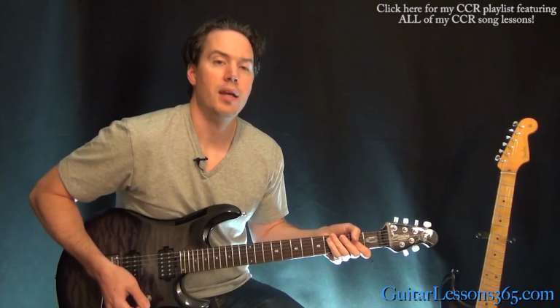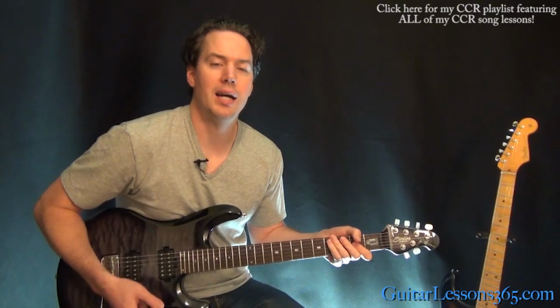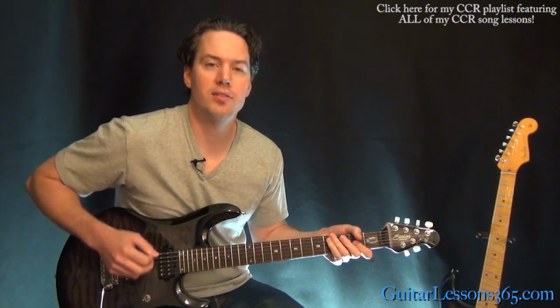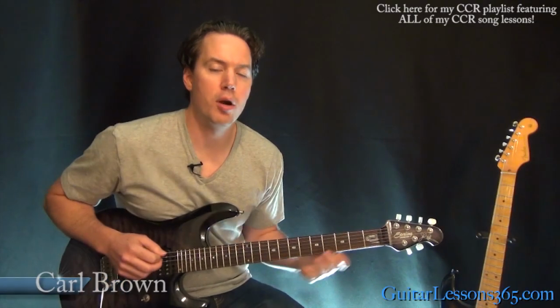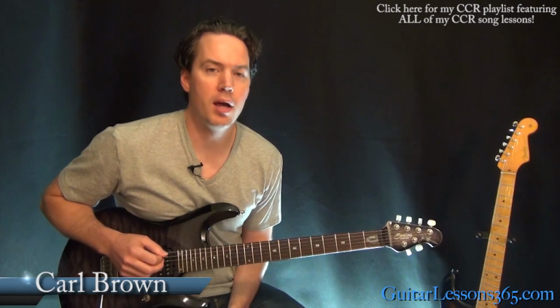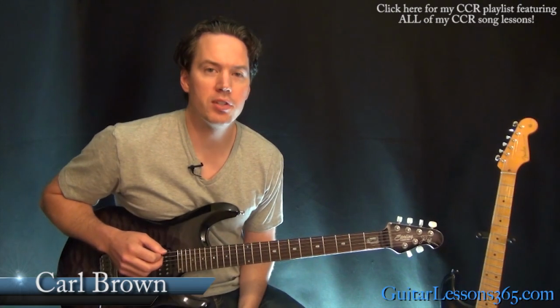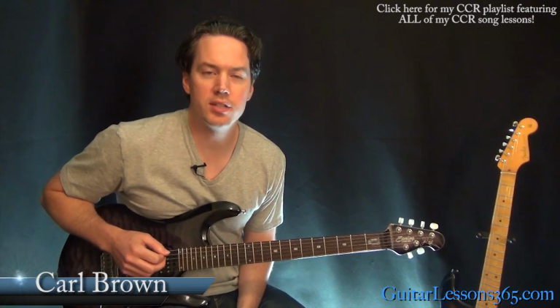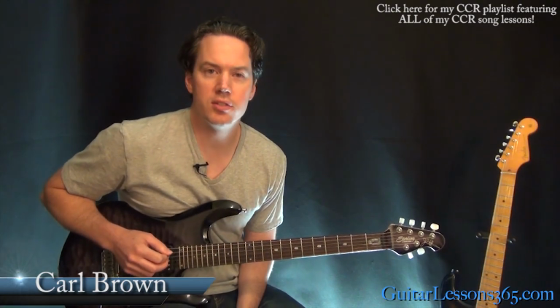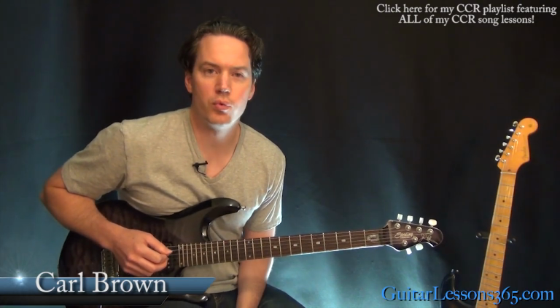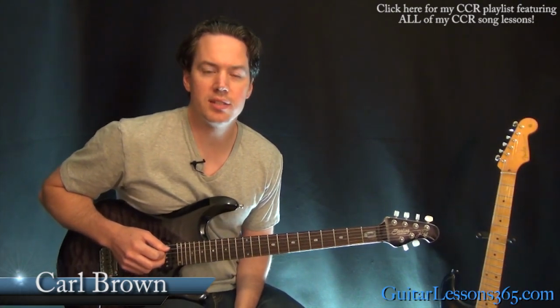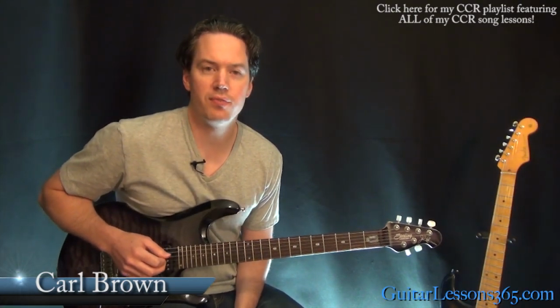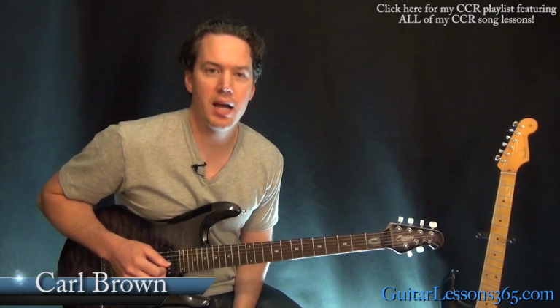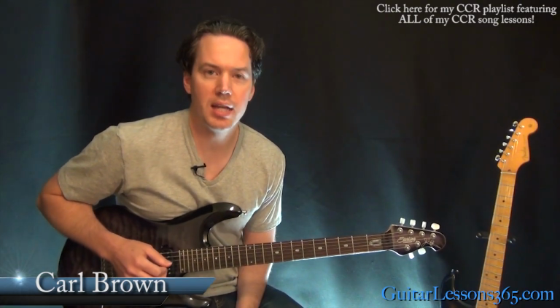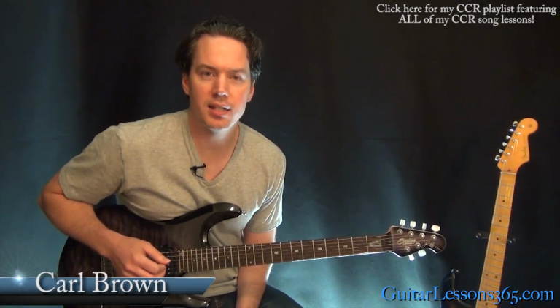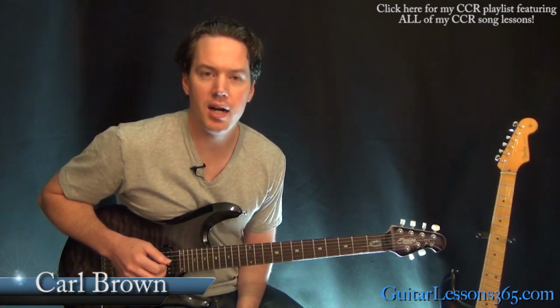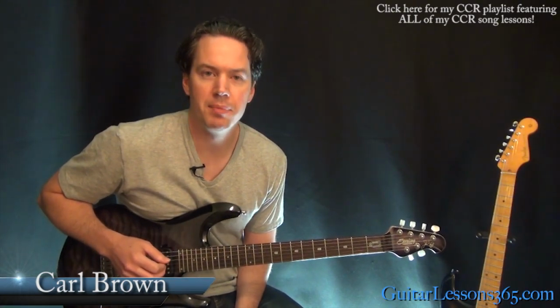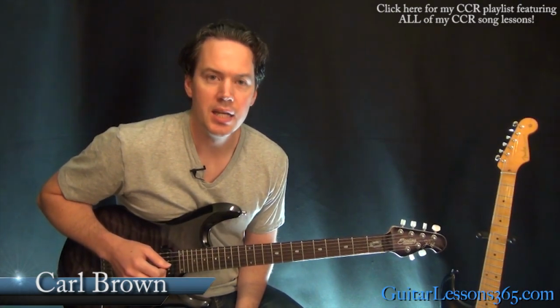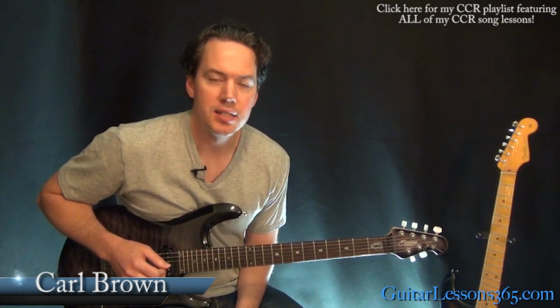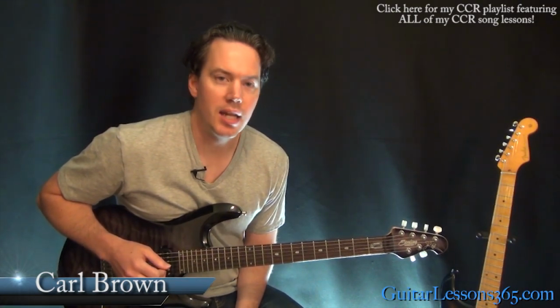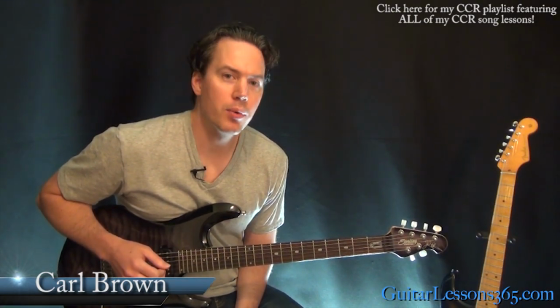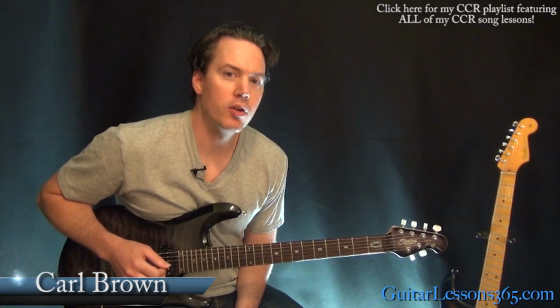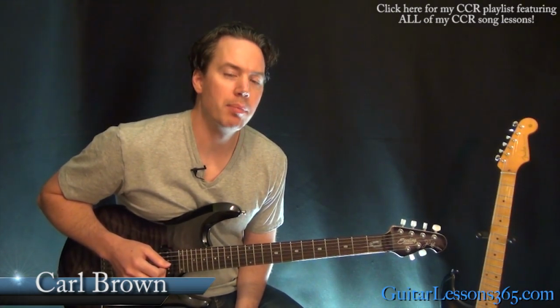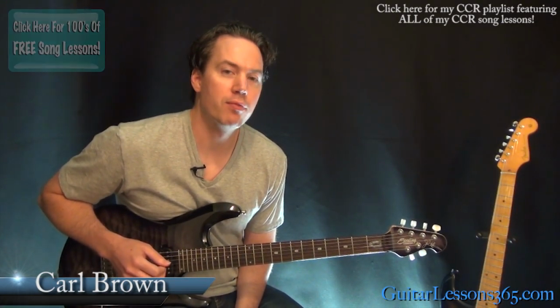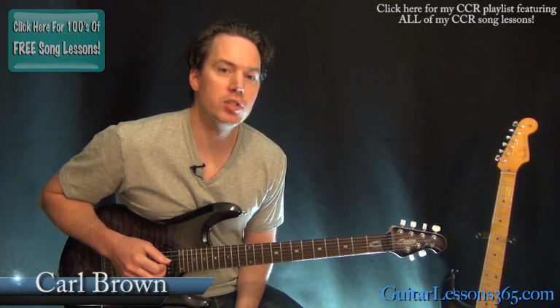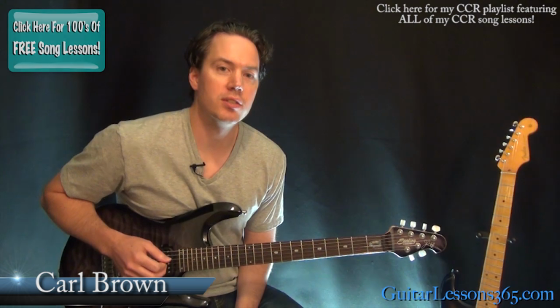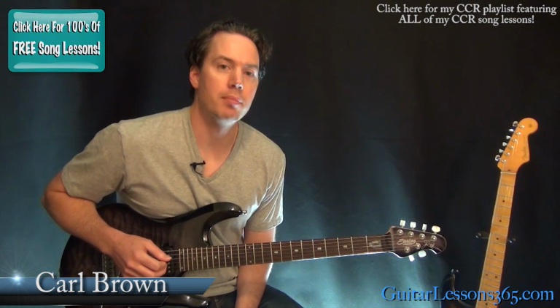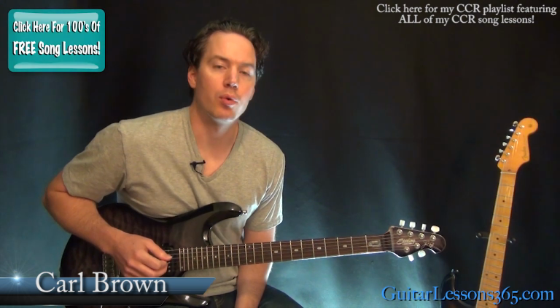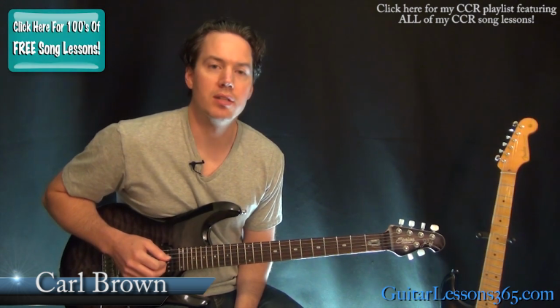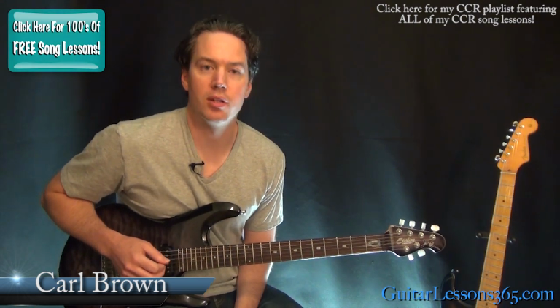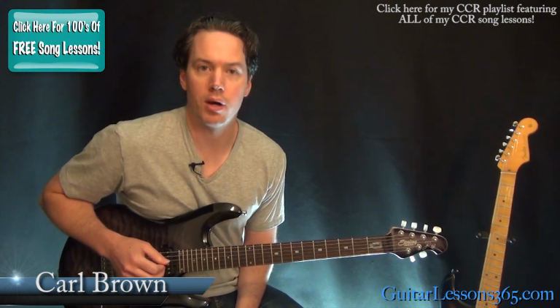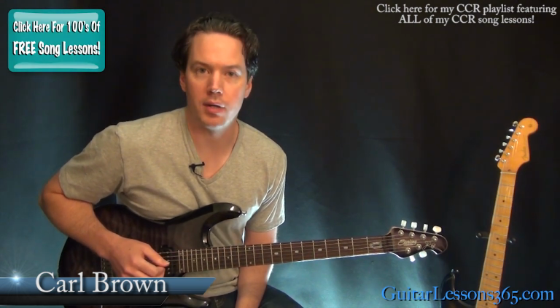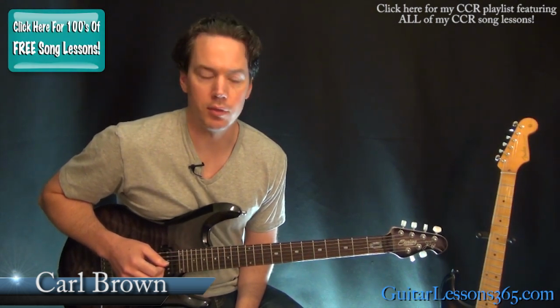Hey guys, it's Carl Brown for guitarlessons365.com. Today we're going to learn how to play Fortunate Son by Creedence Clearwater Revival.